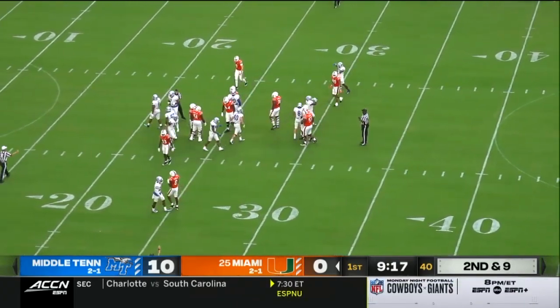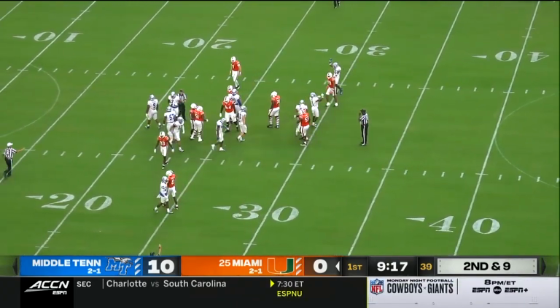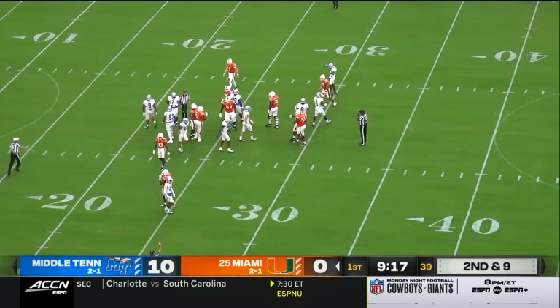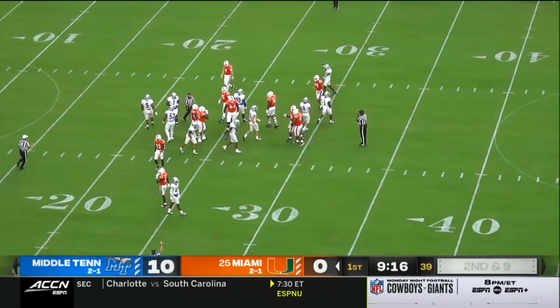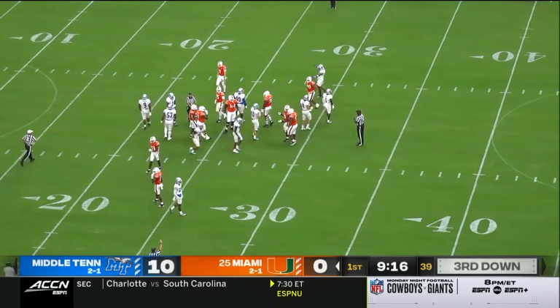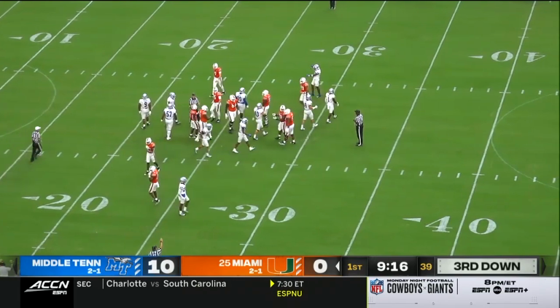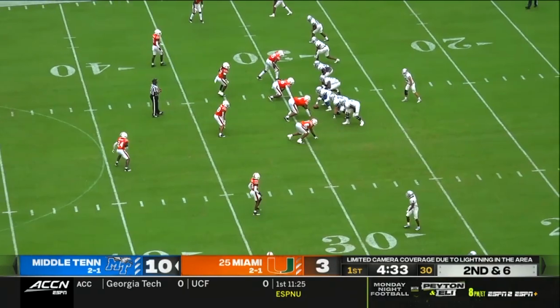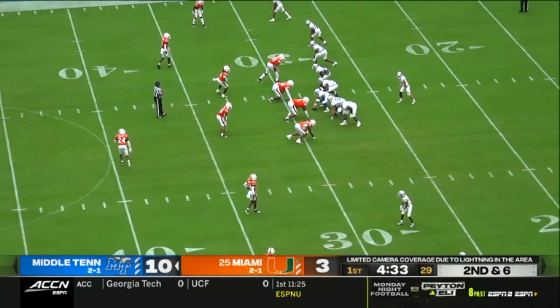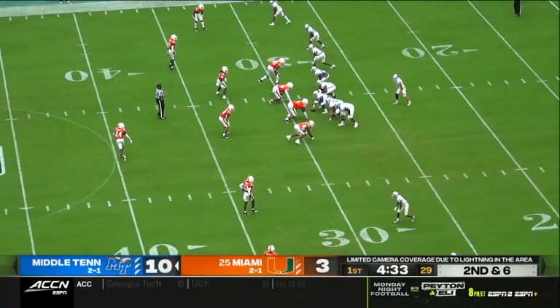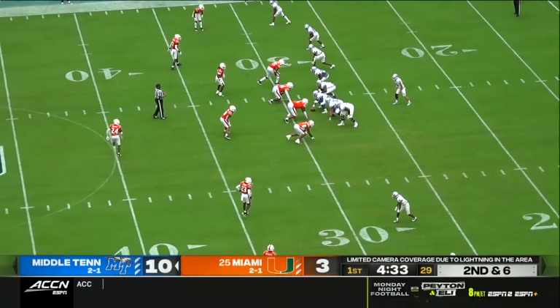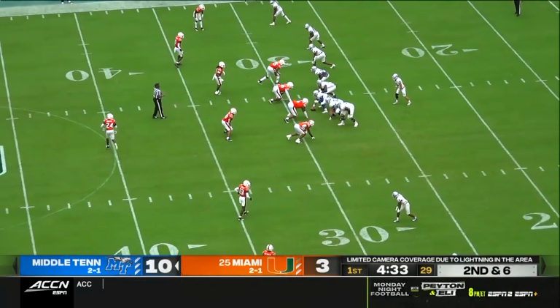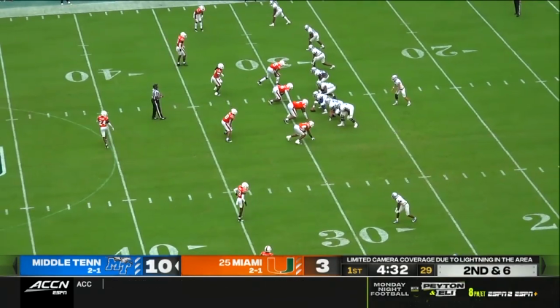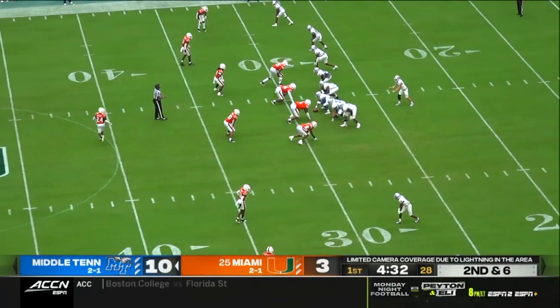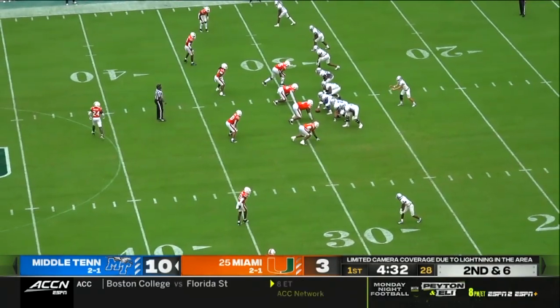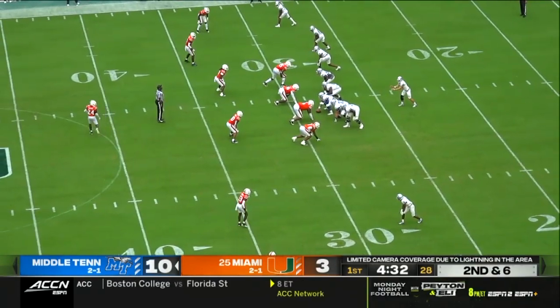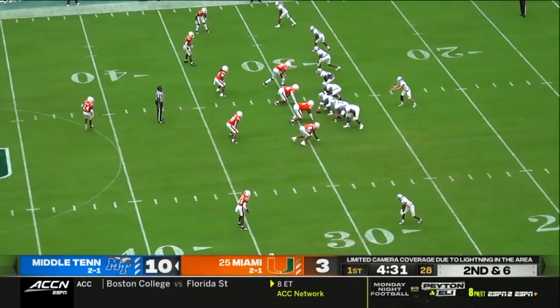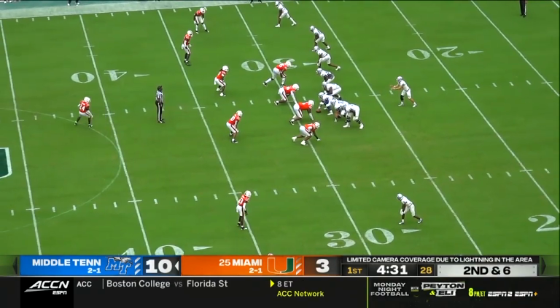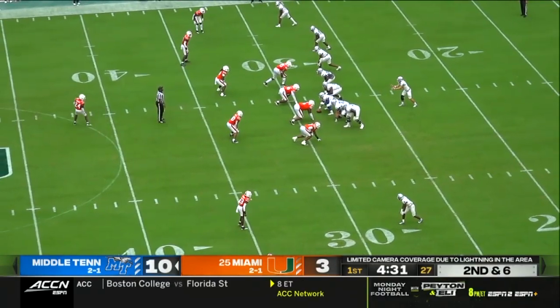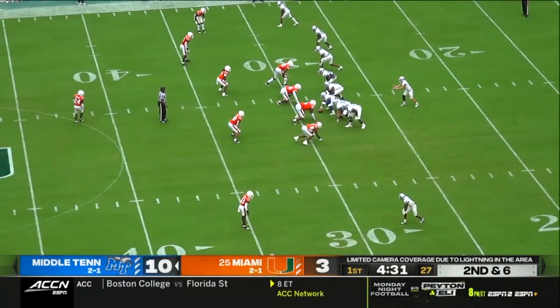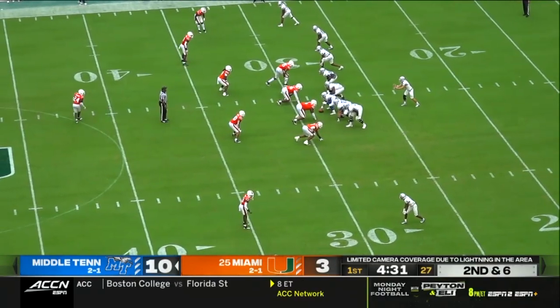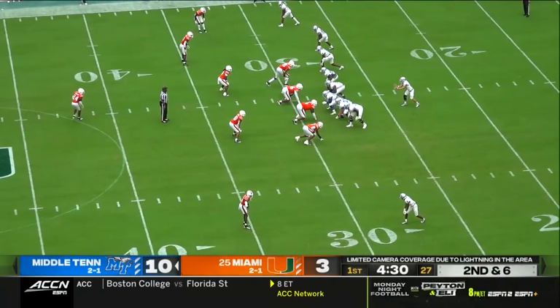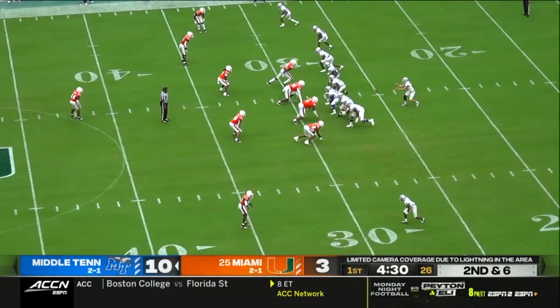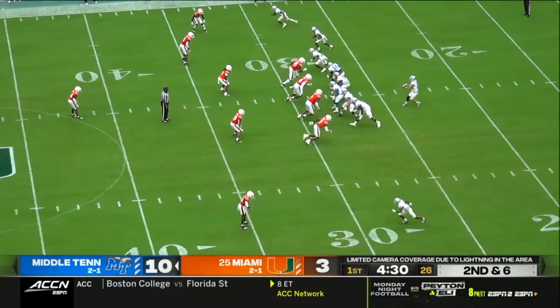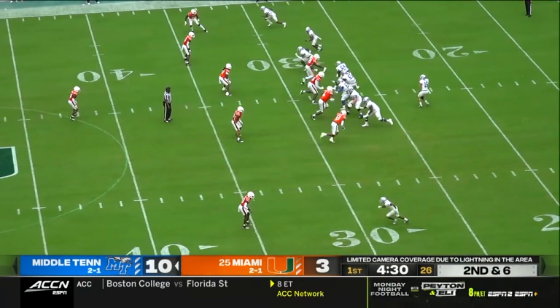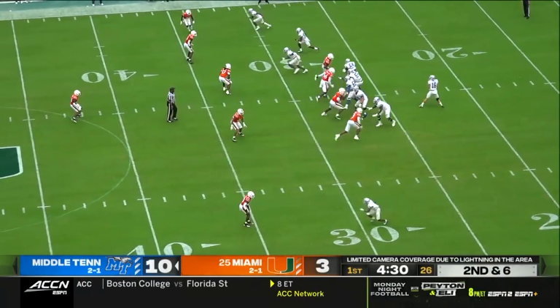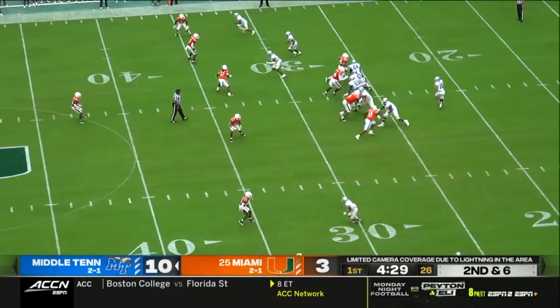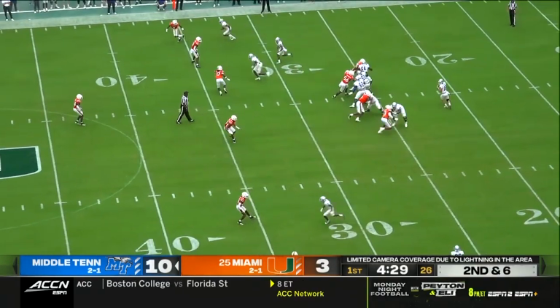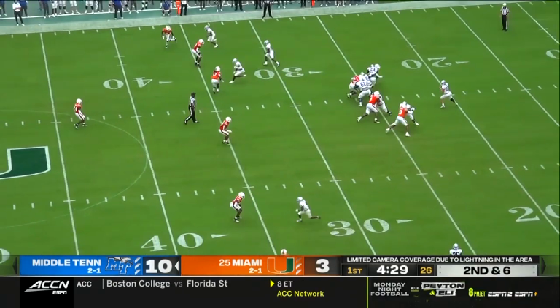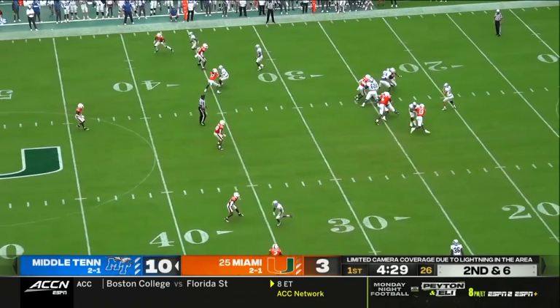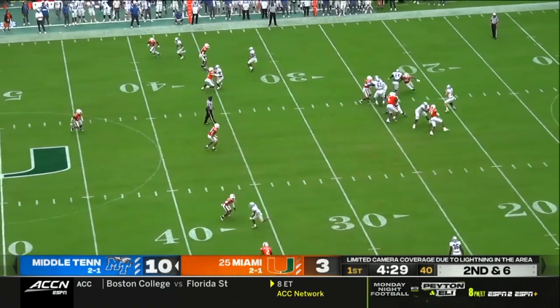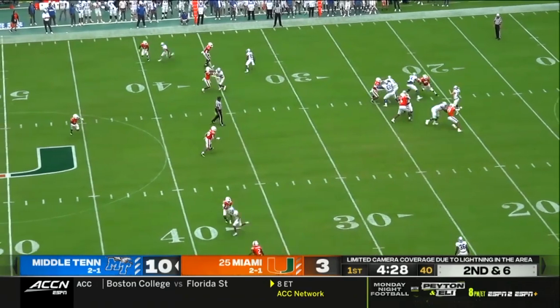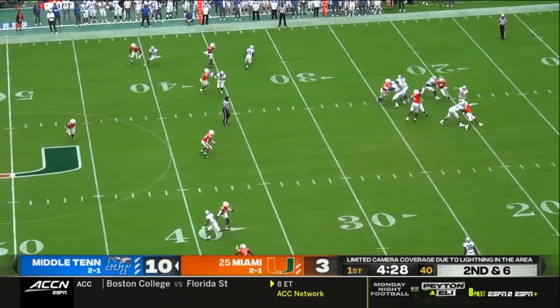Jordan Ferguson — no gloves, no pads or anything on his arms, split down here at the bottom of the screen.